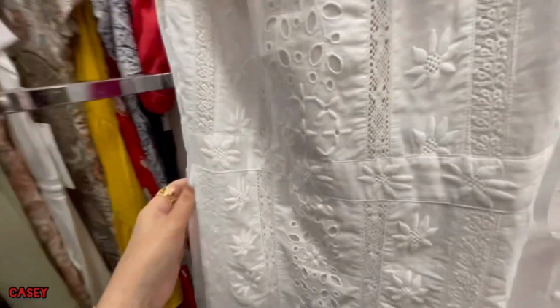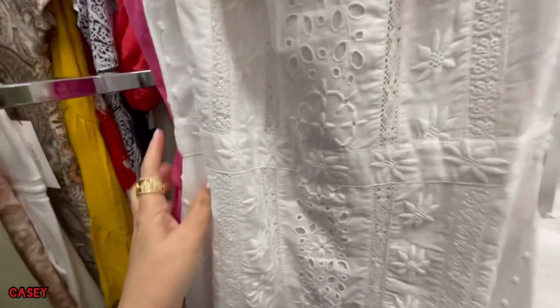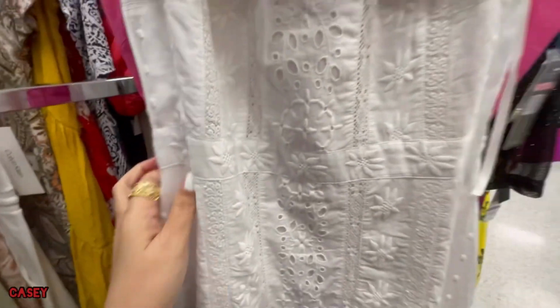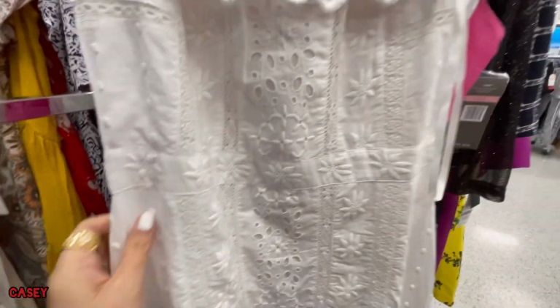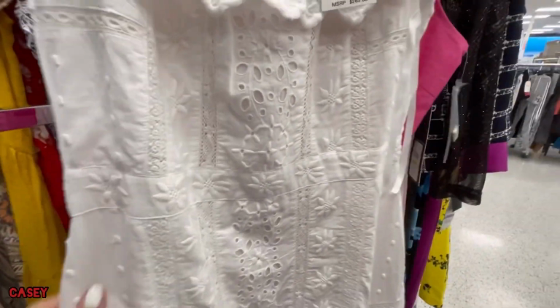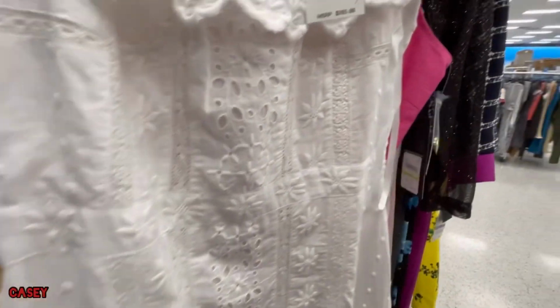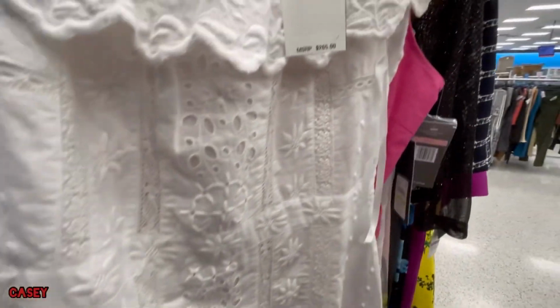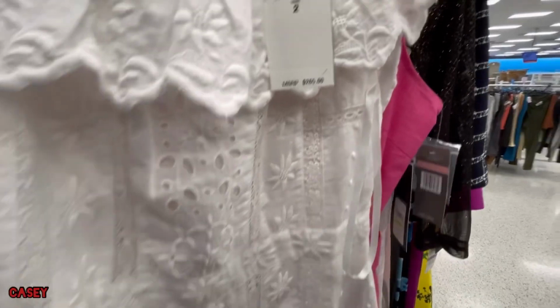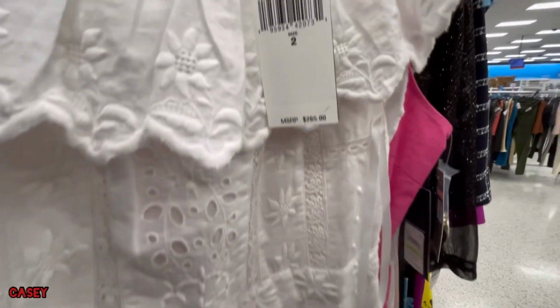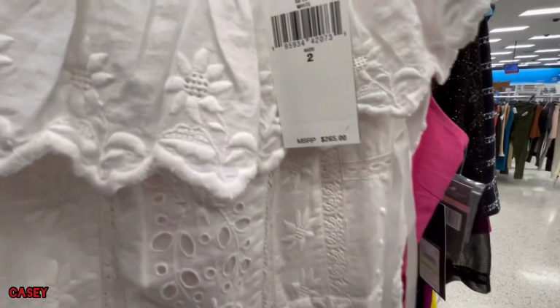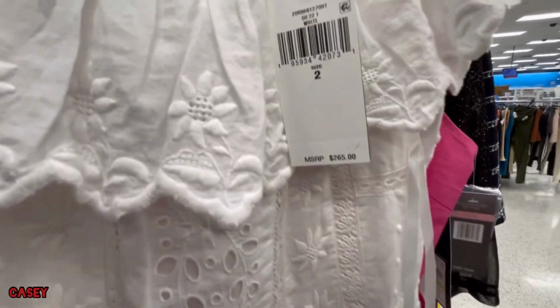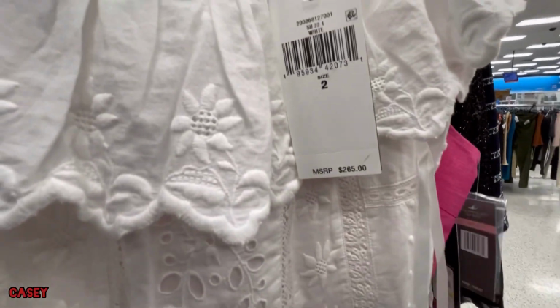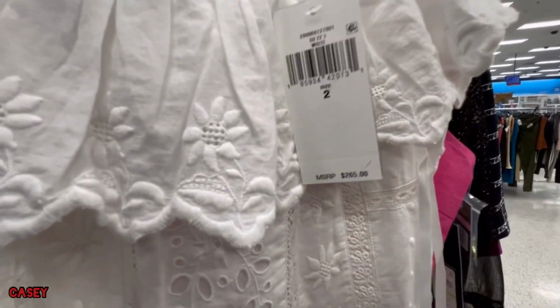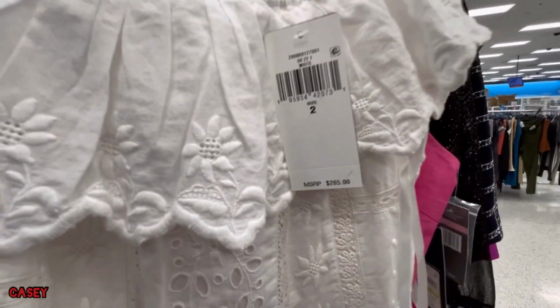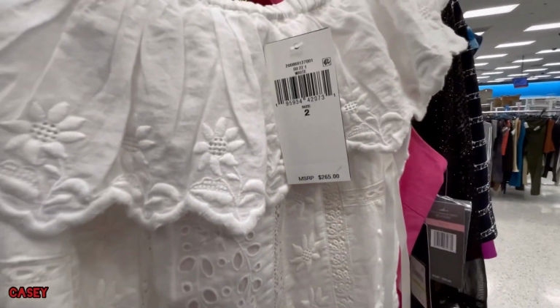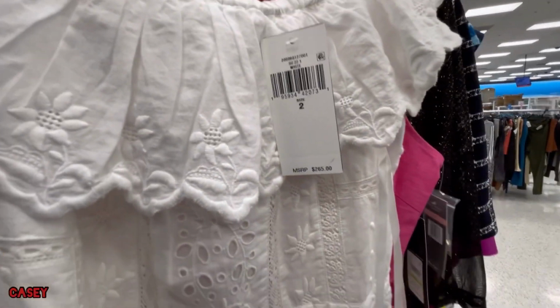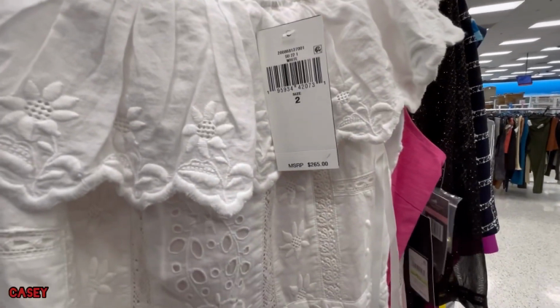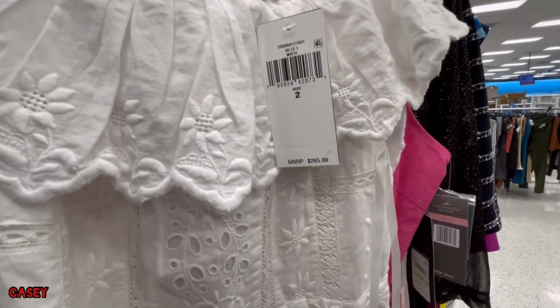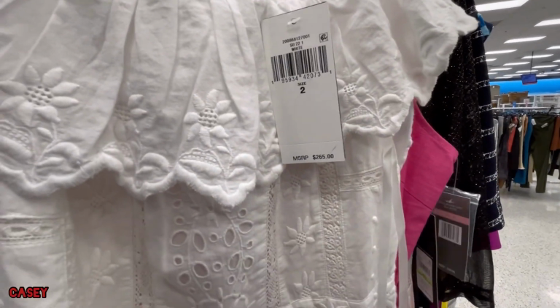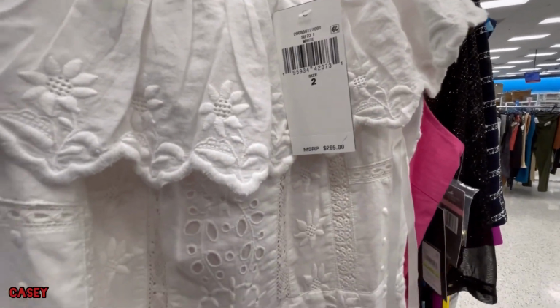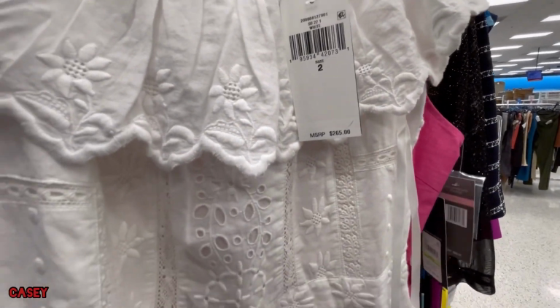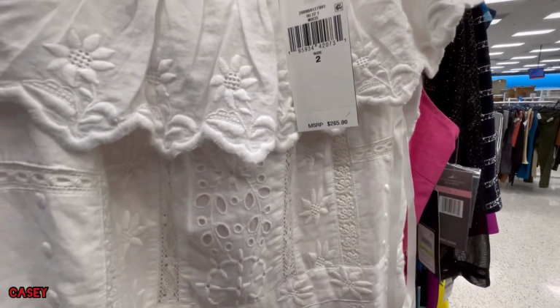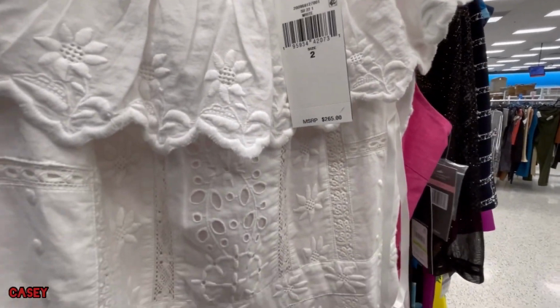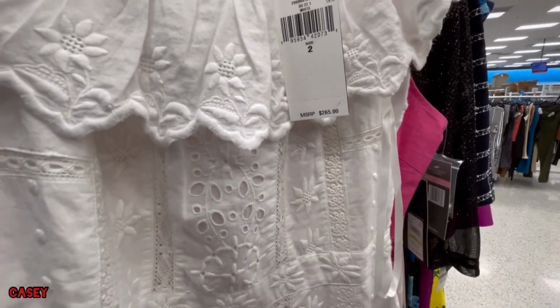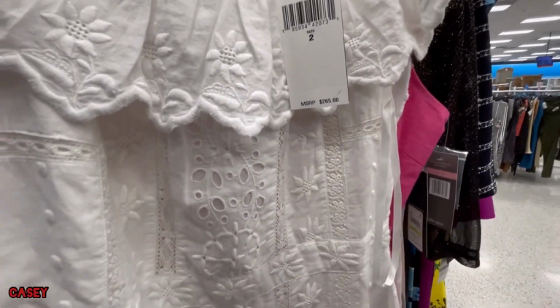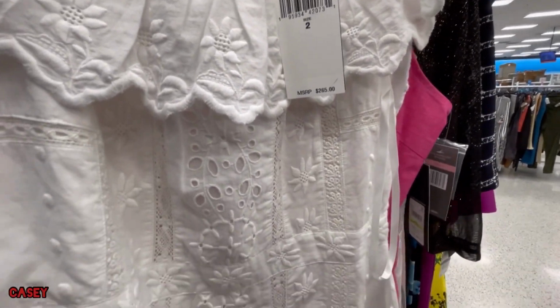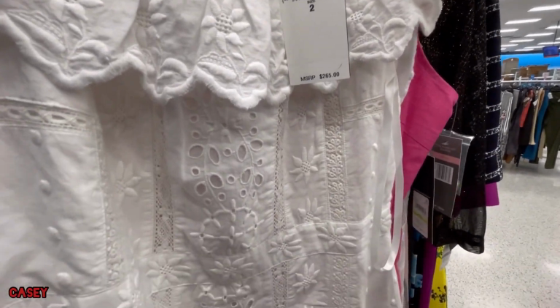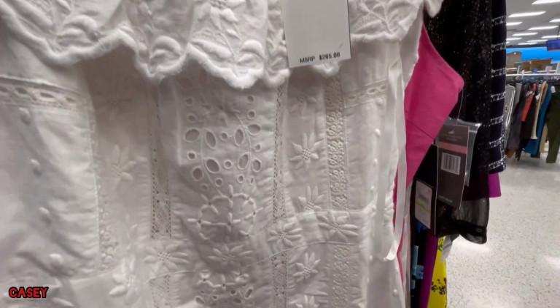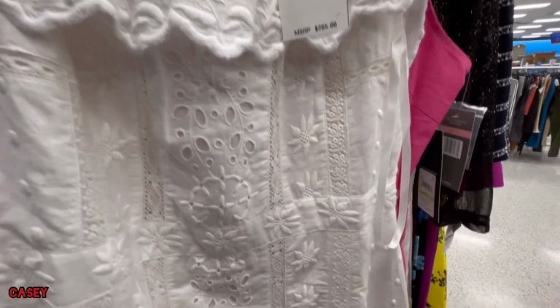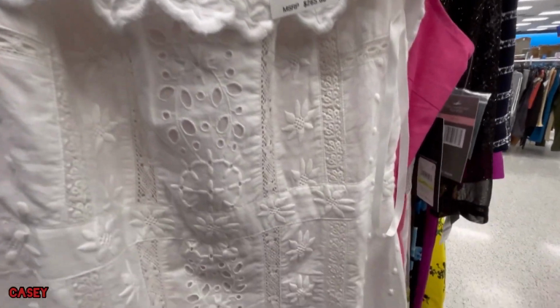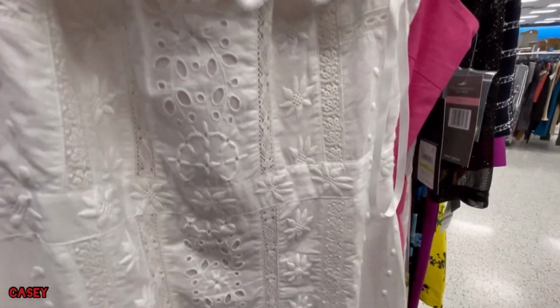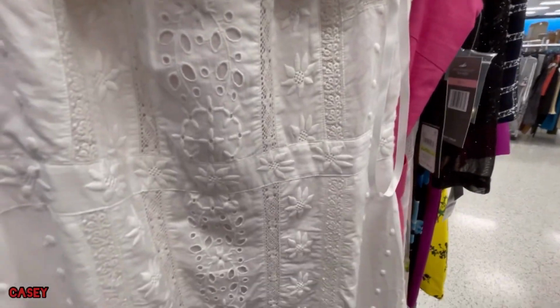It's size 2 though — so no. That is so pretty!